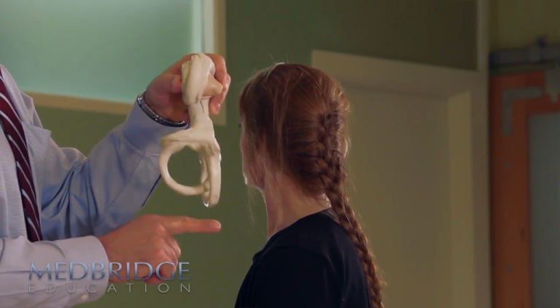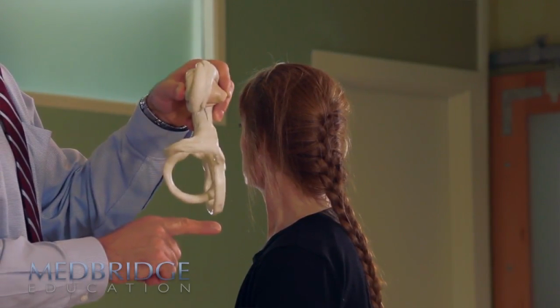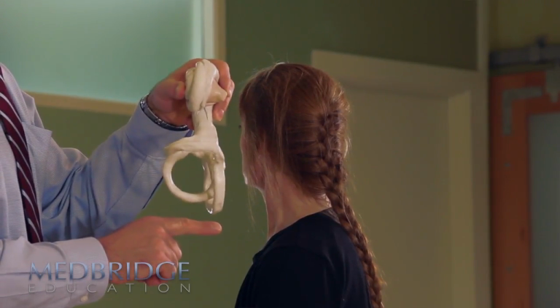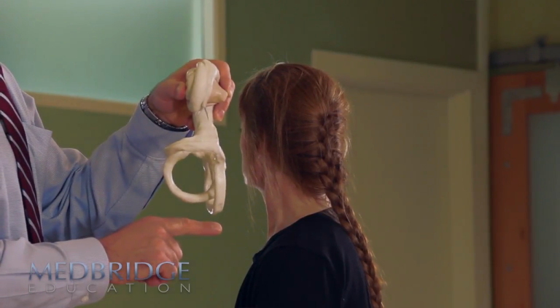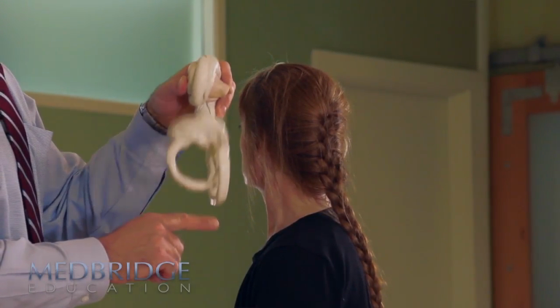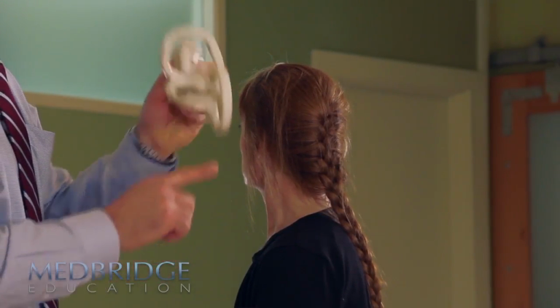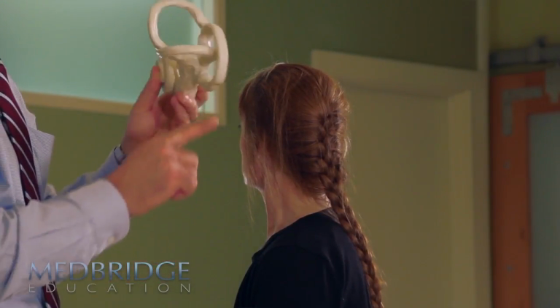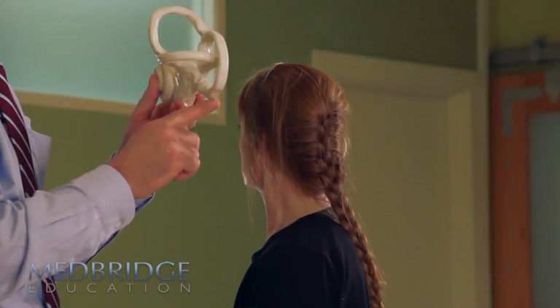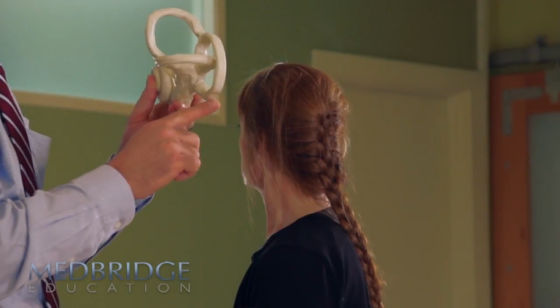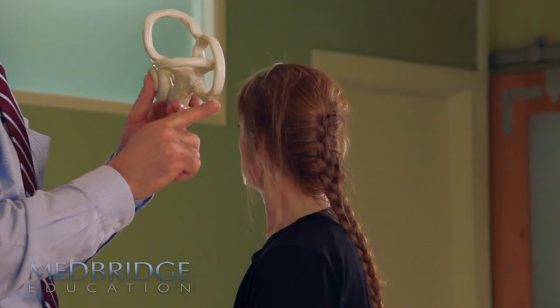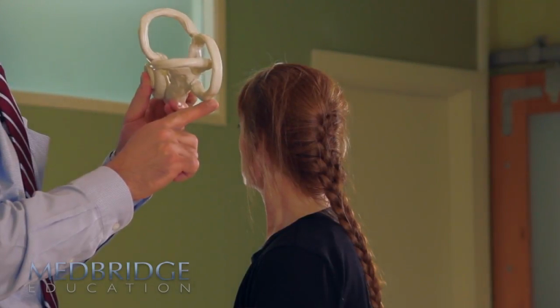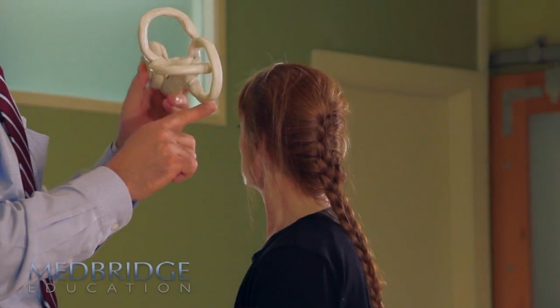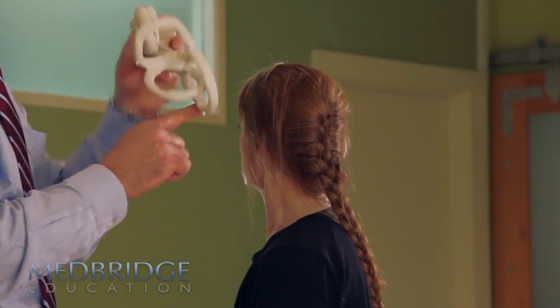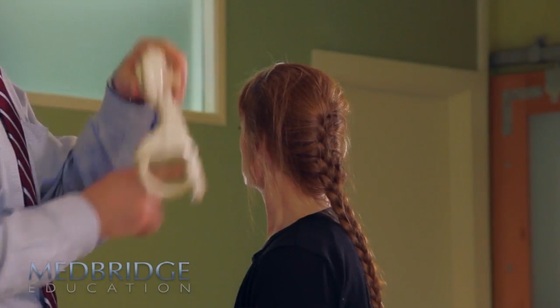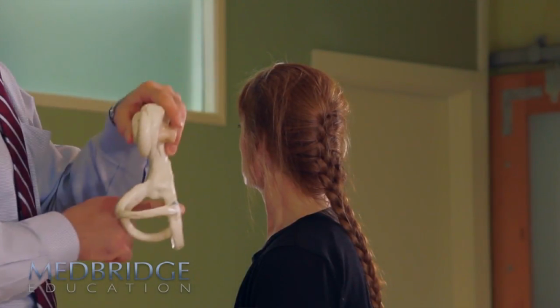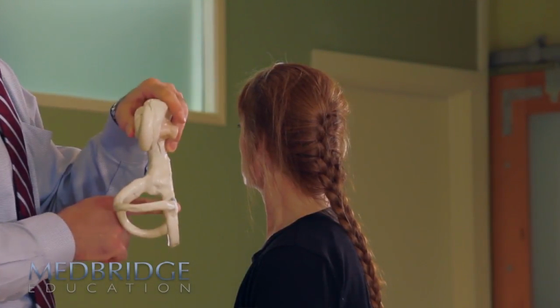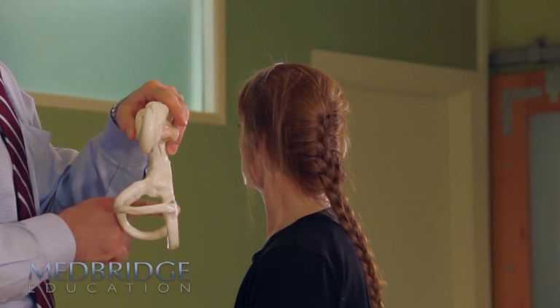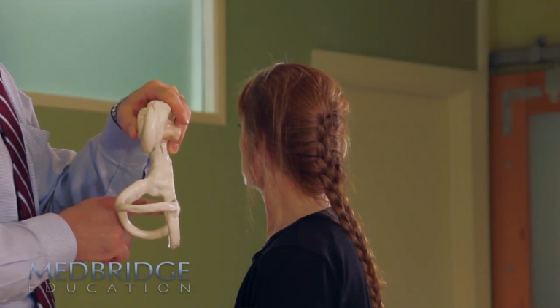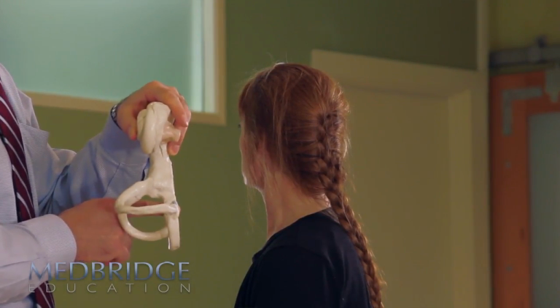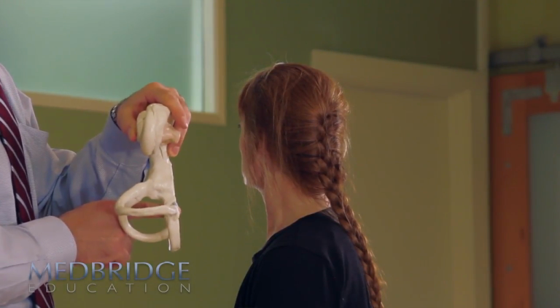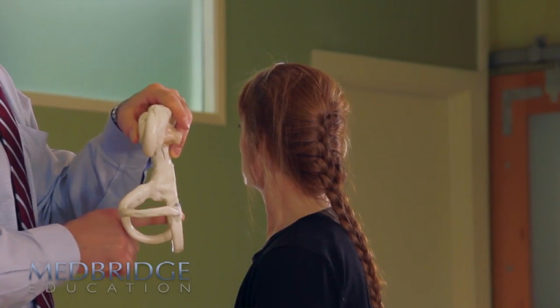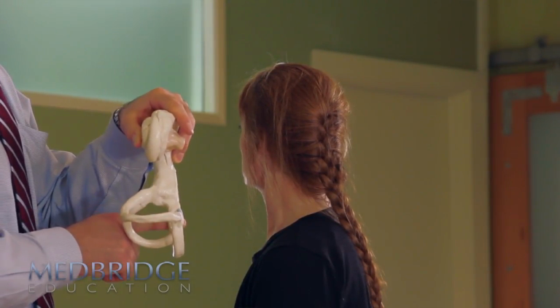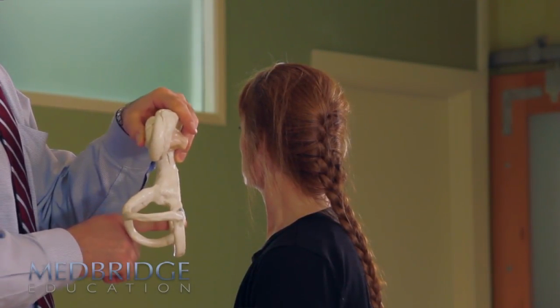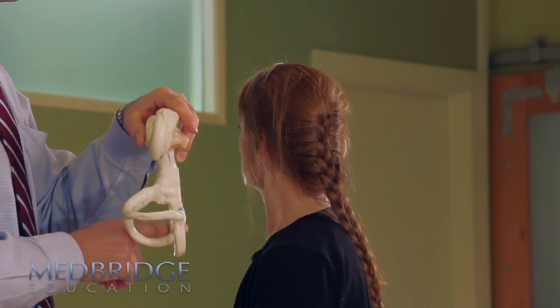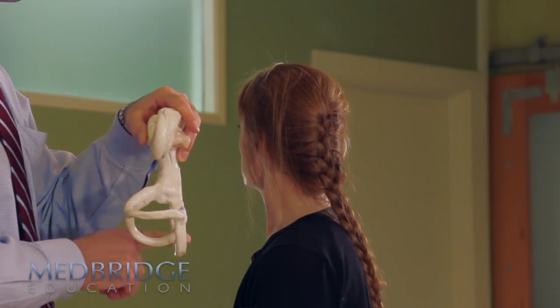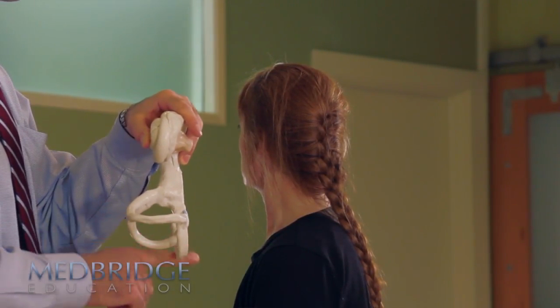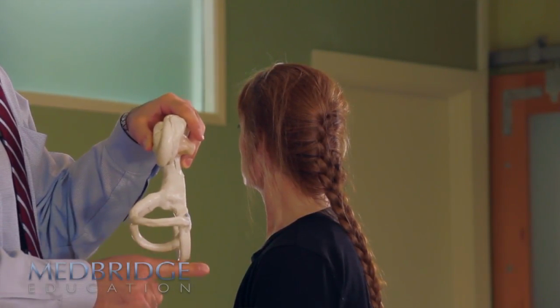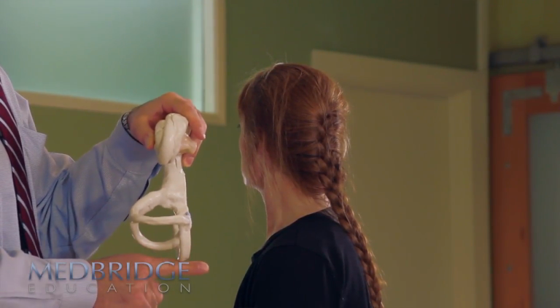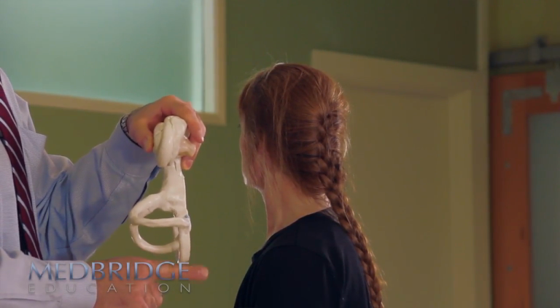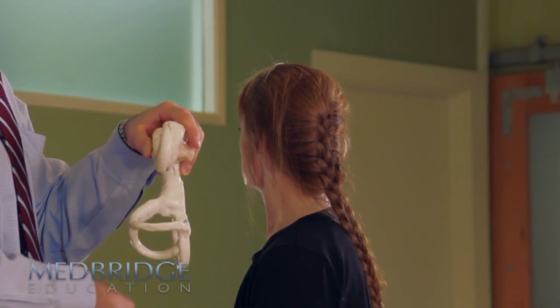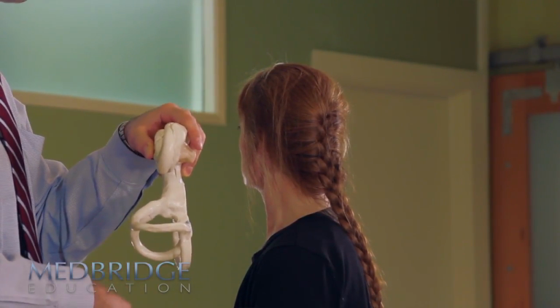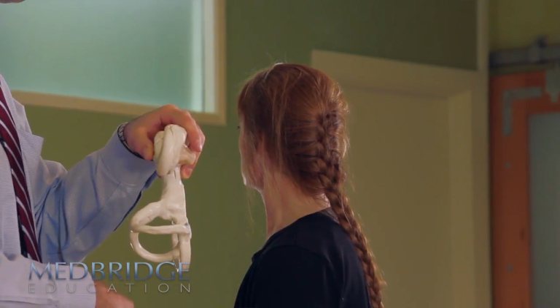Position is important. Doing it quick isn't, because the debris is going to fall either way.